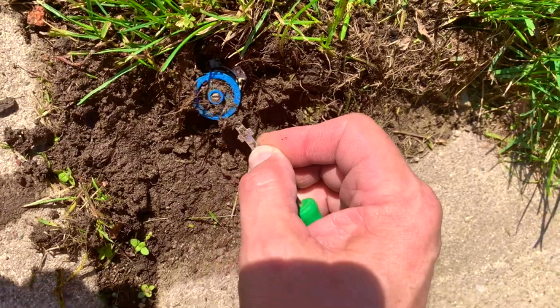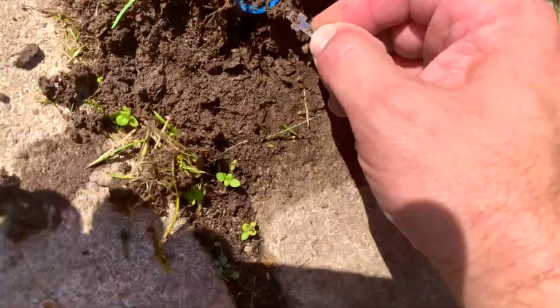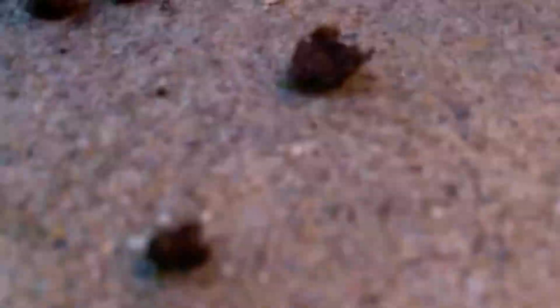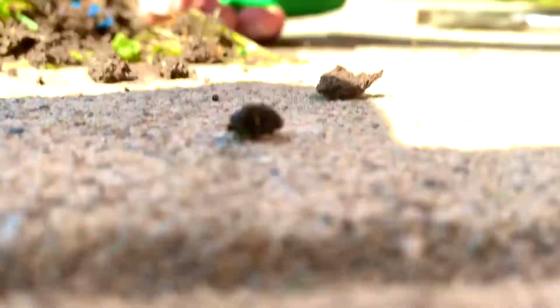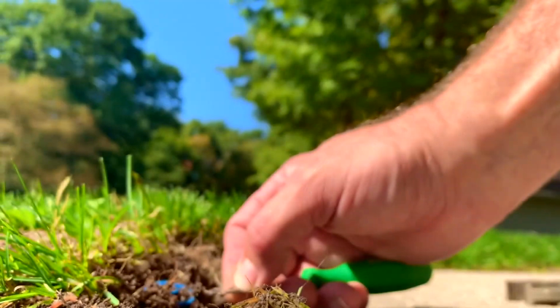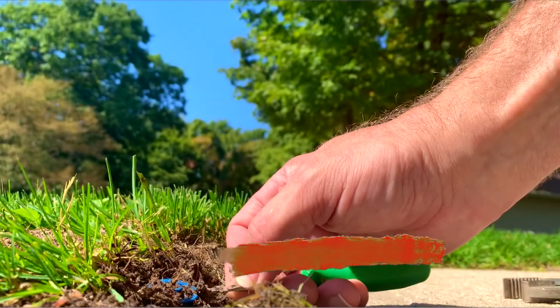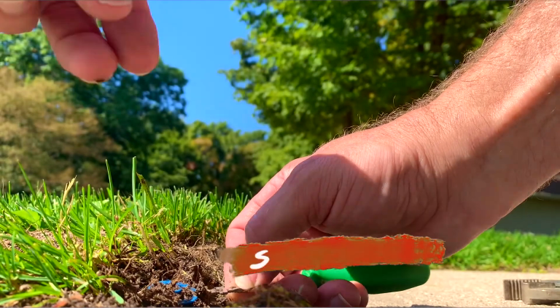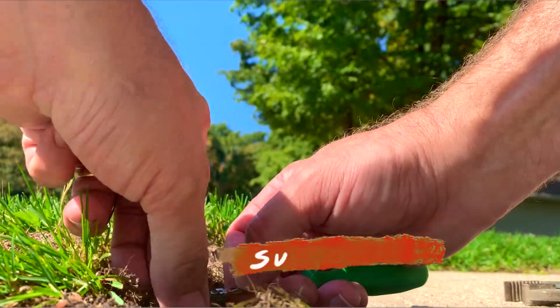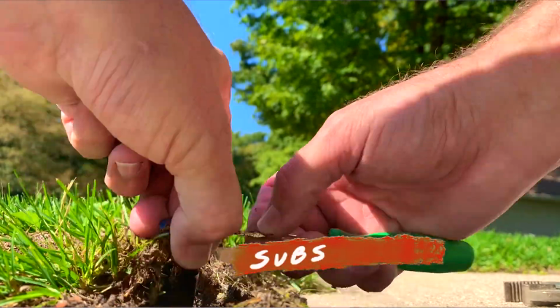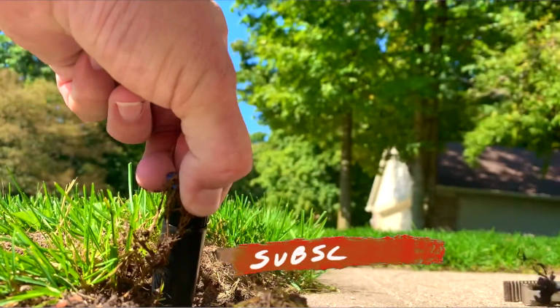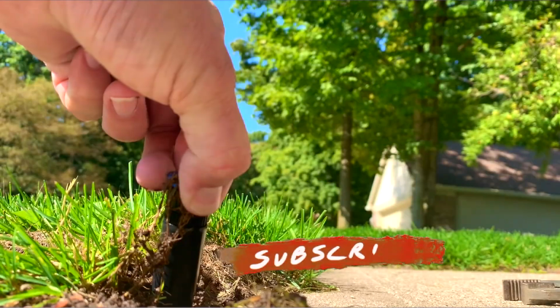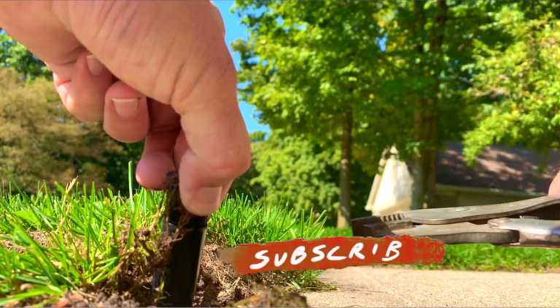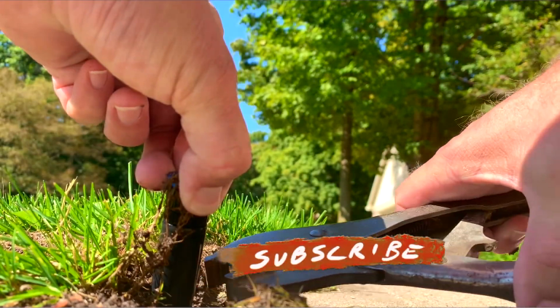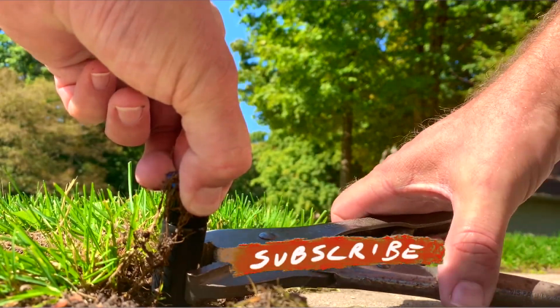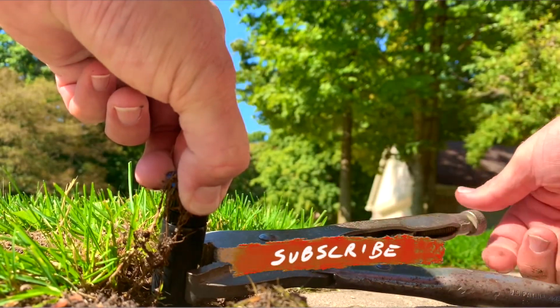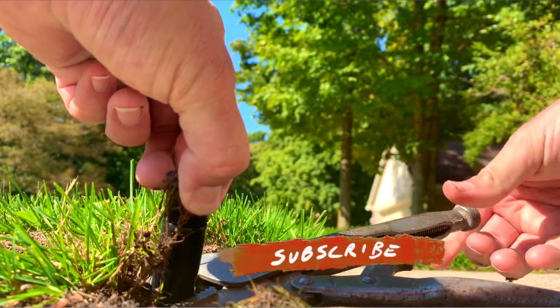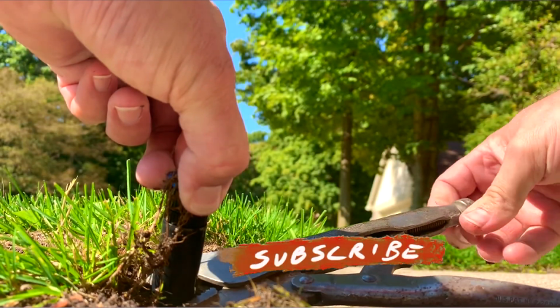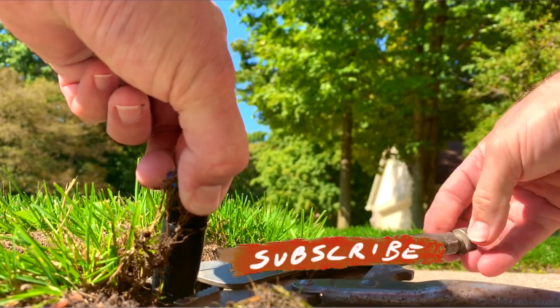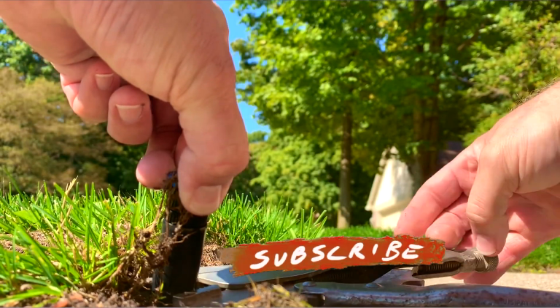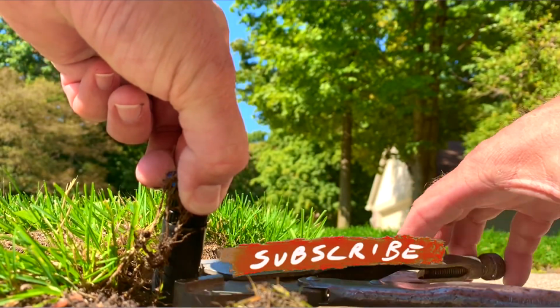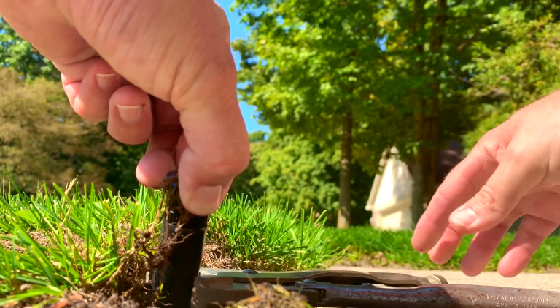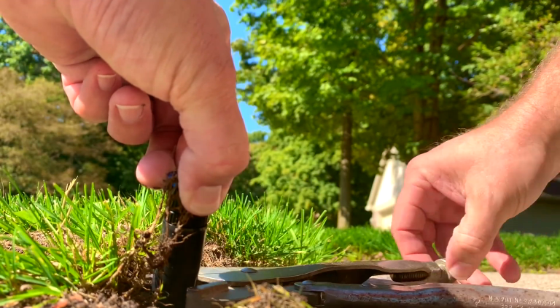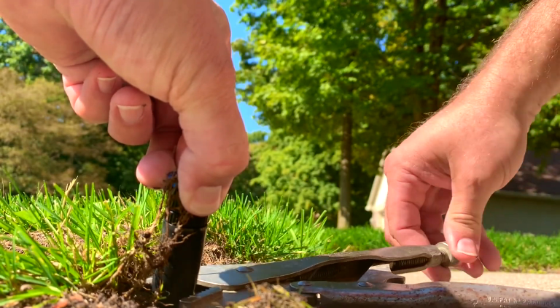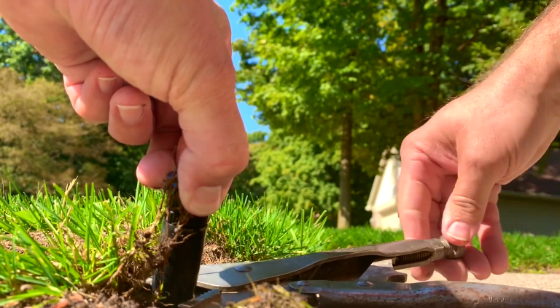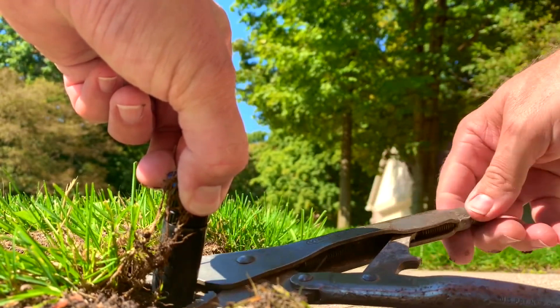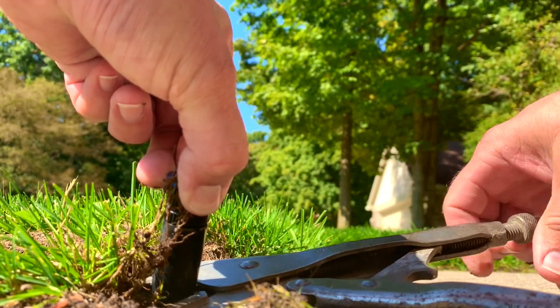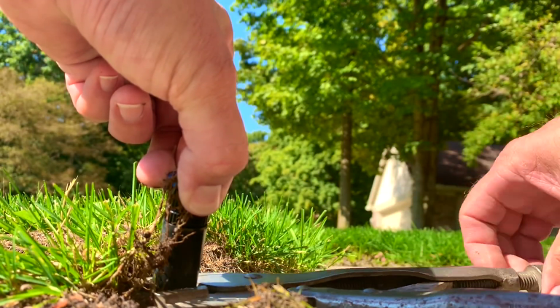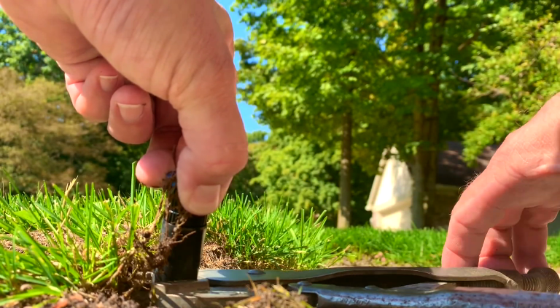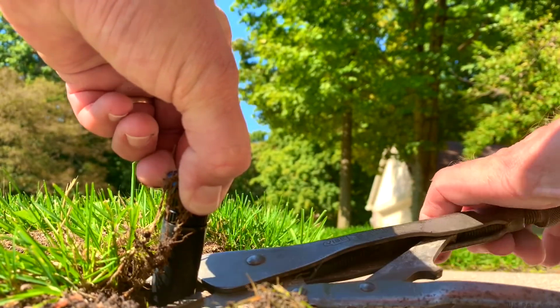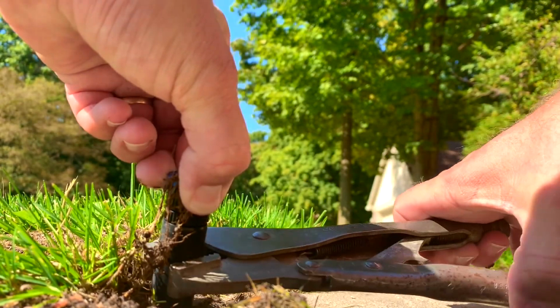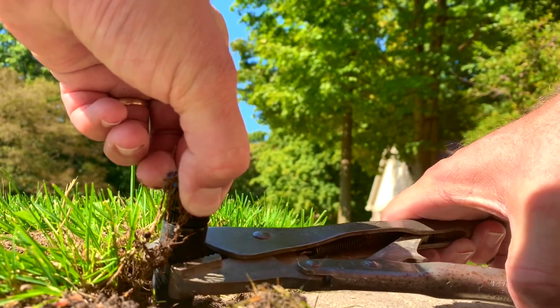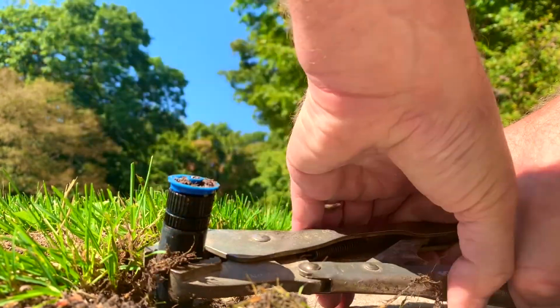Hope this video helps. If you haven't already, go ahead and subscribe — we've got more videos coming. Thanks a lot for watching and we'll see you next time.